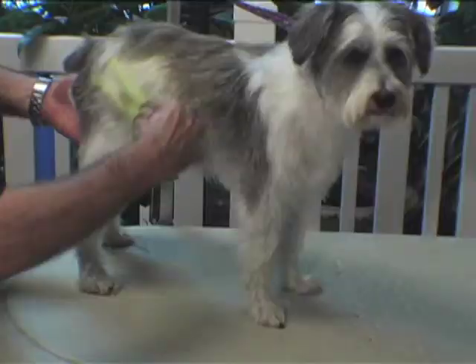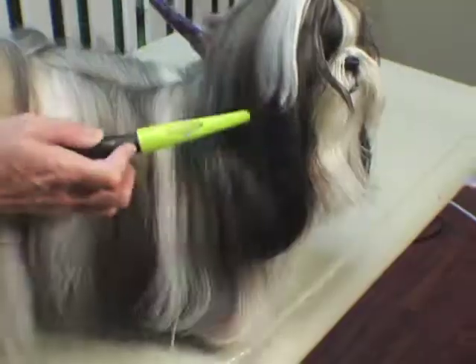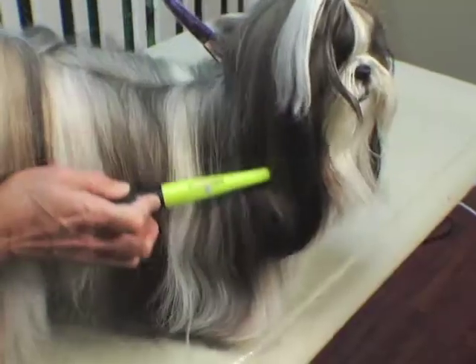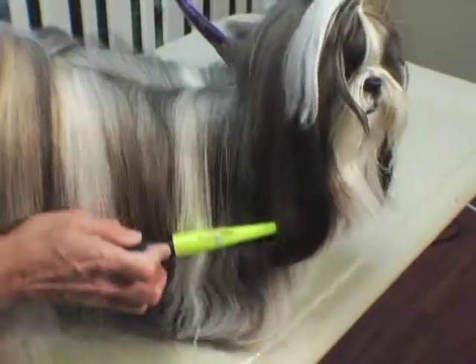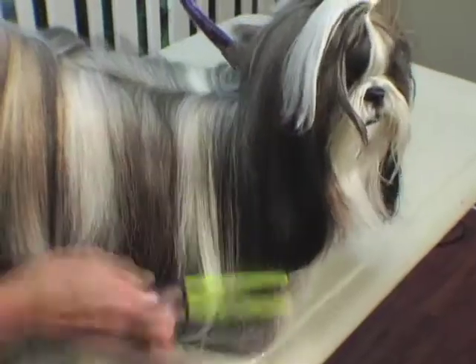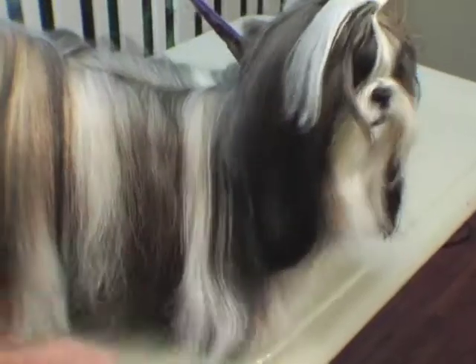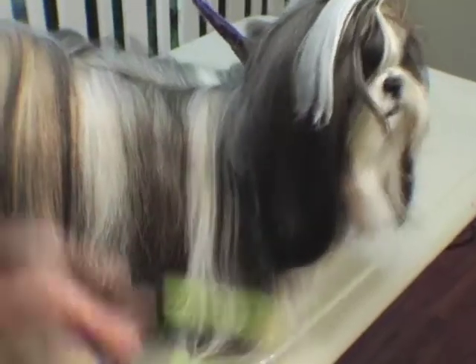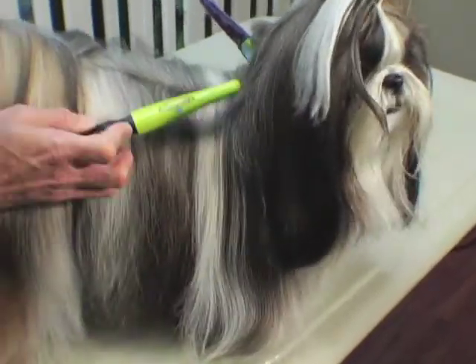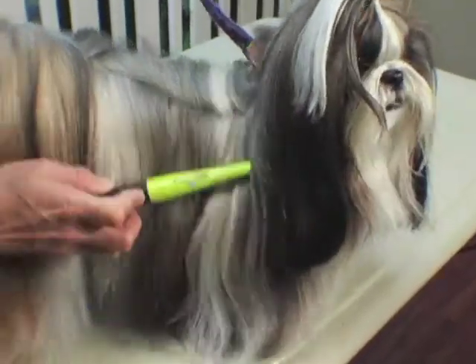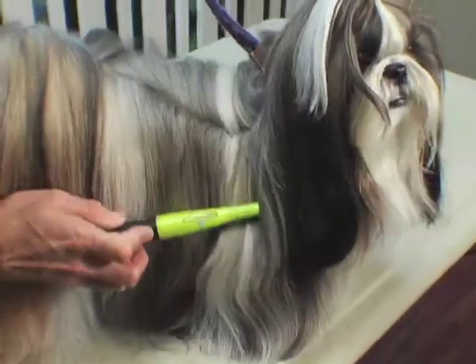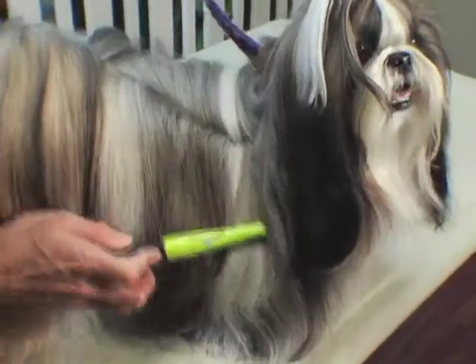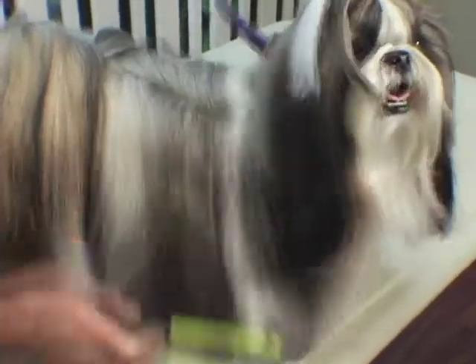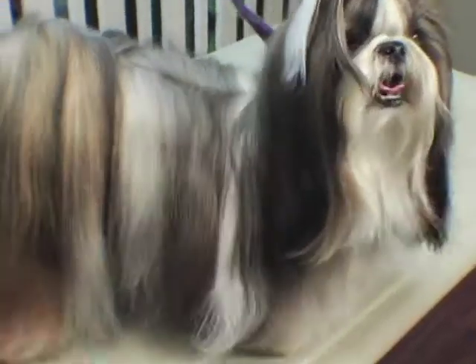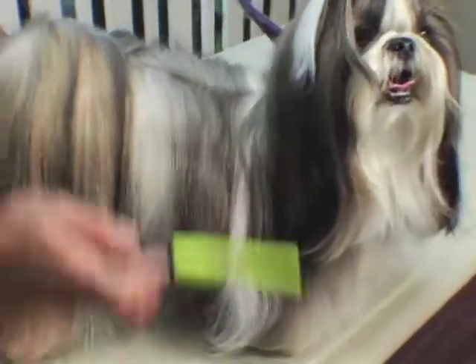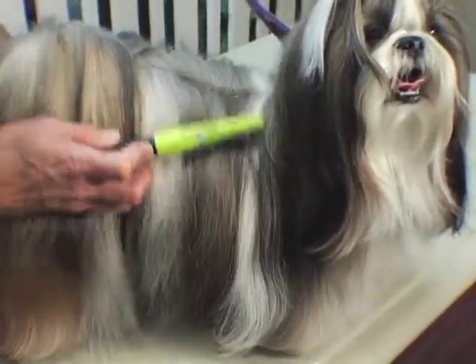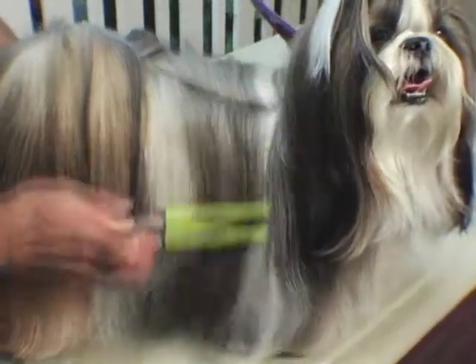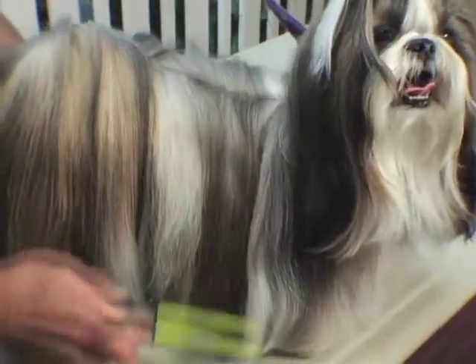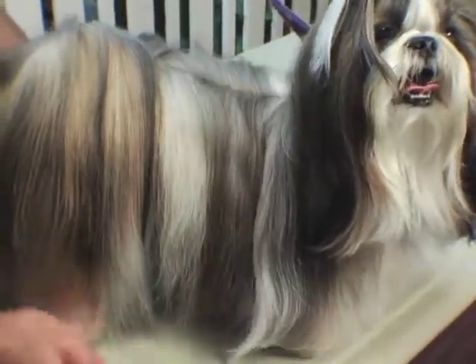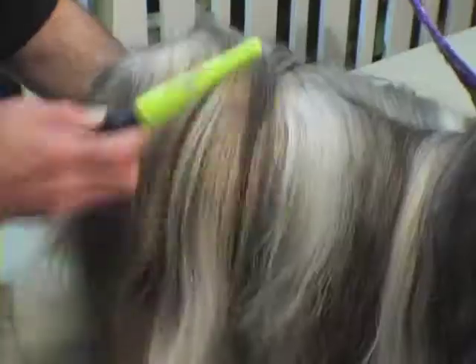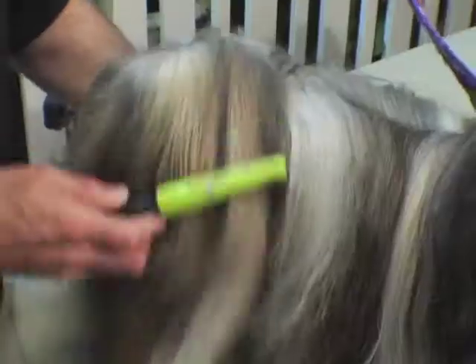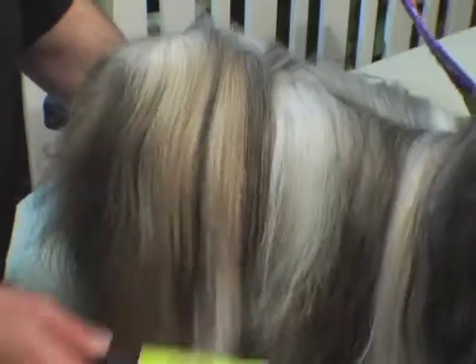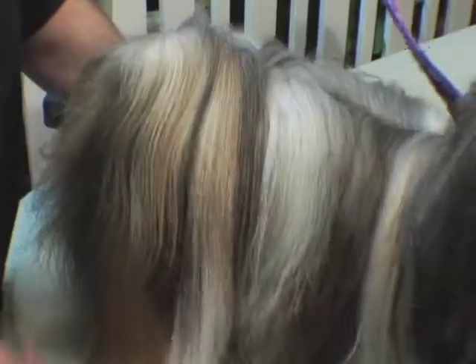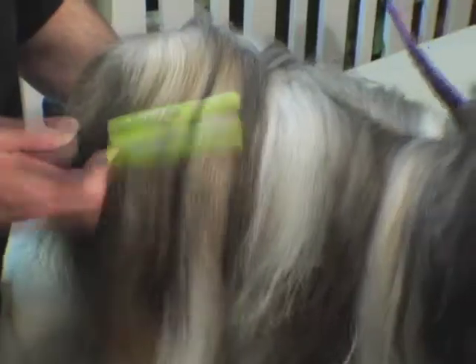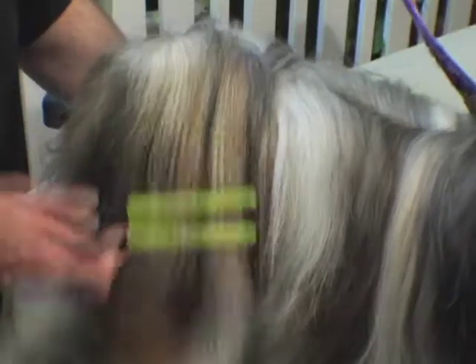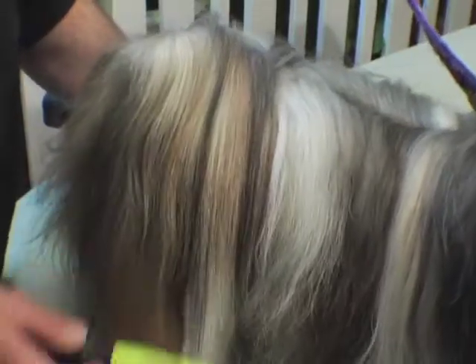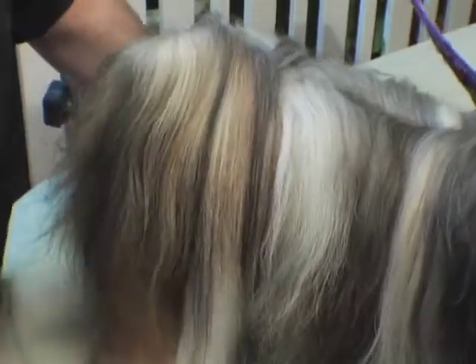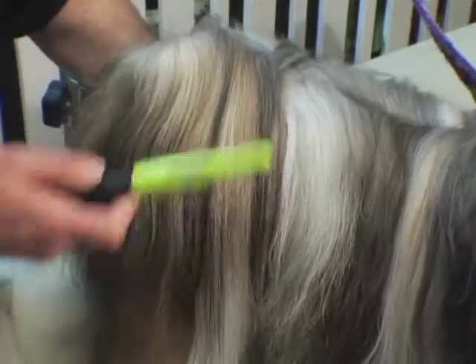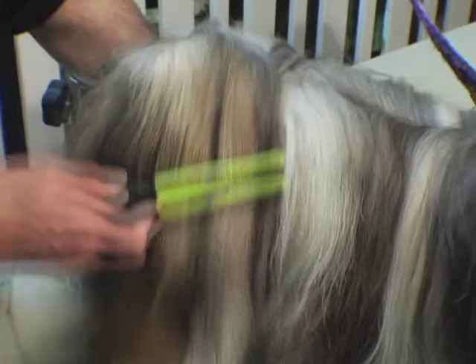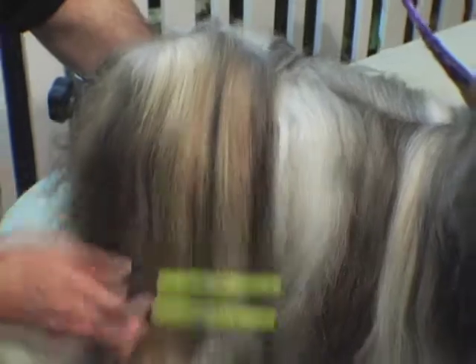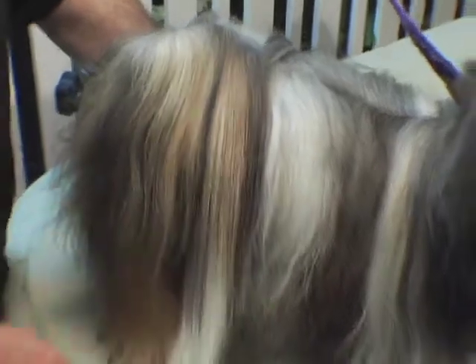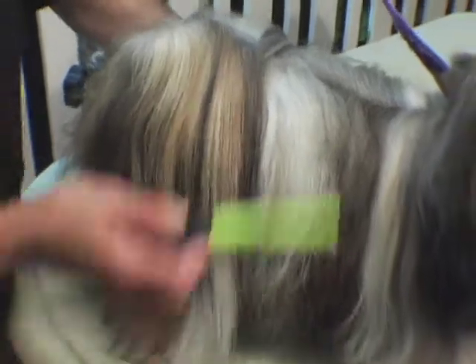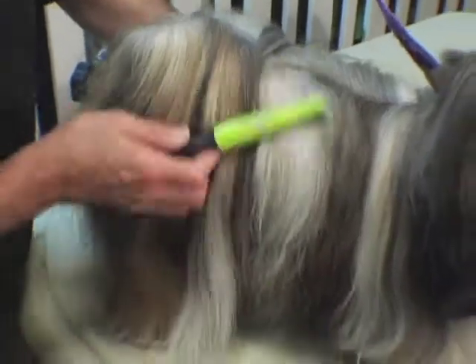It also helps increase the oil productivity in your dog's coat, which creates a nice, smooth, shiny coat.